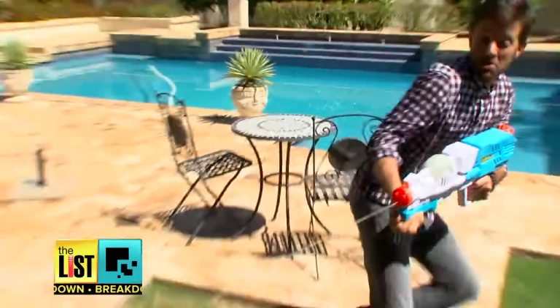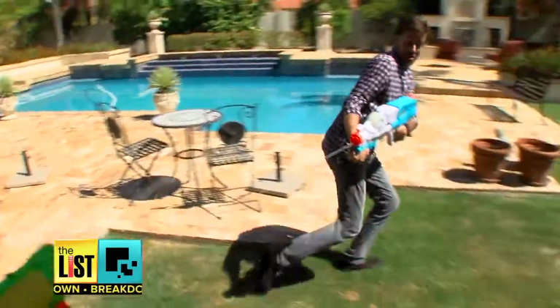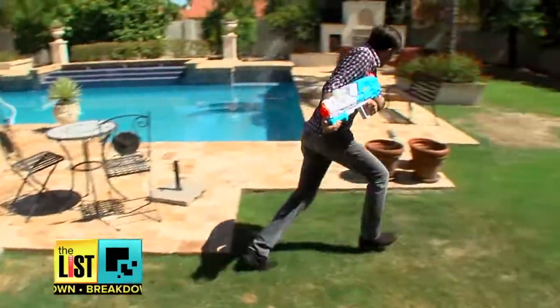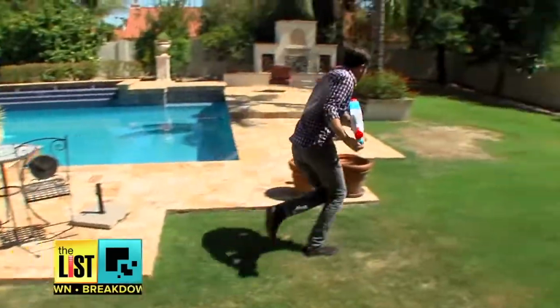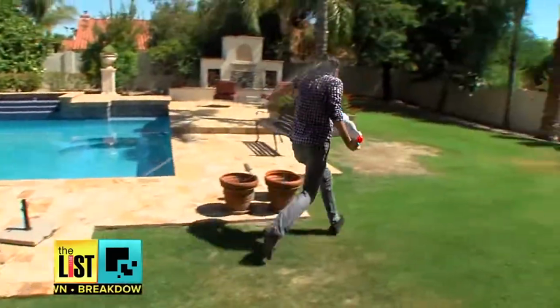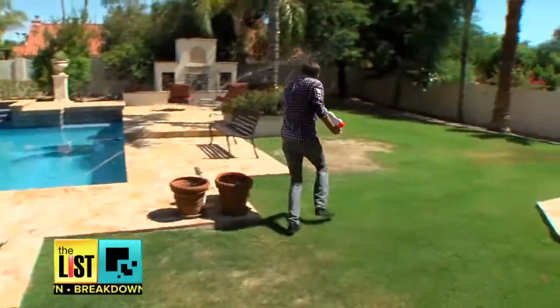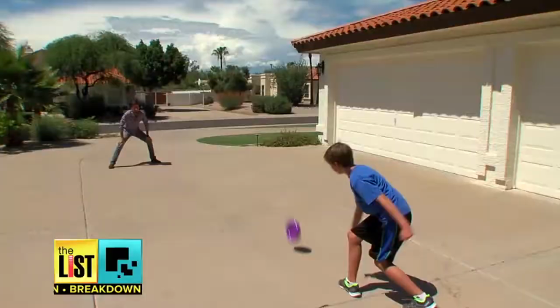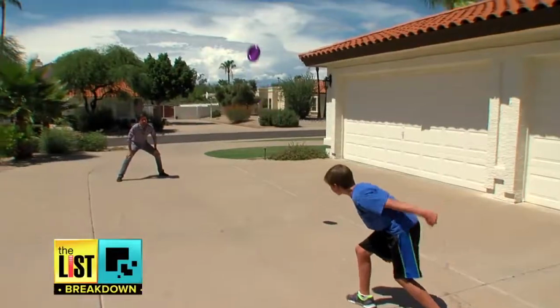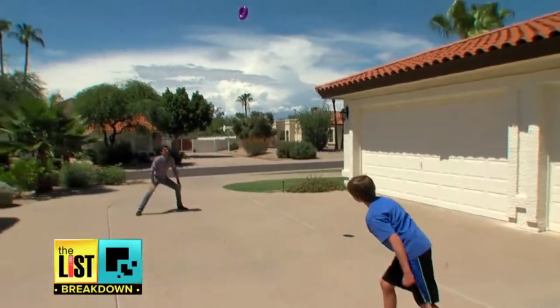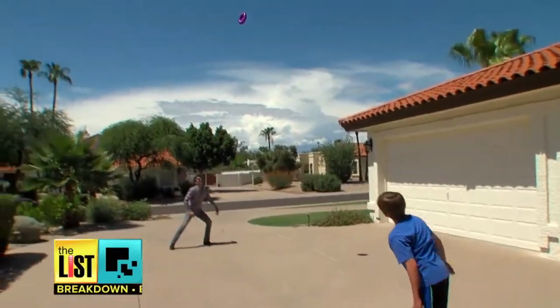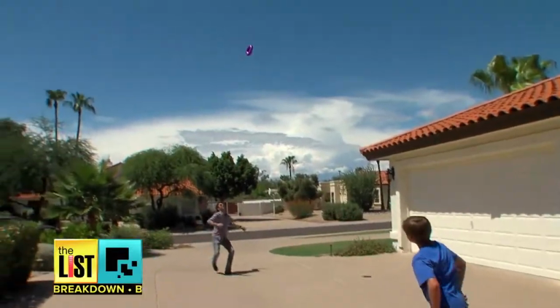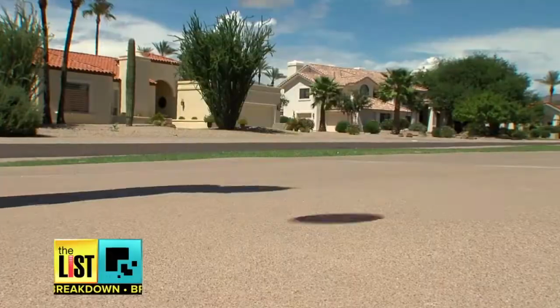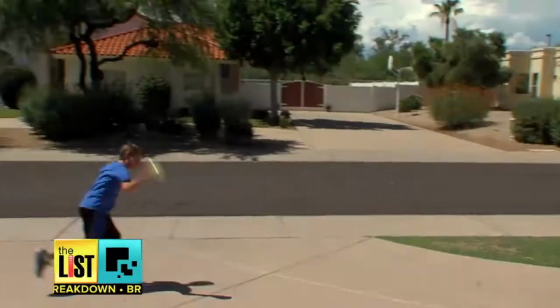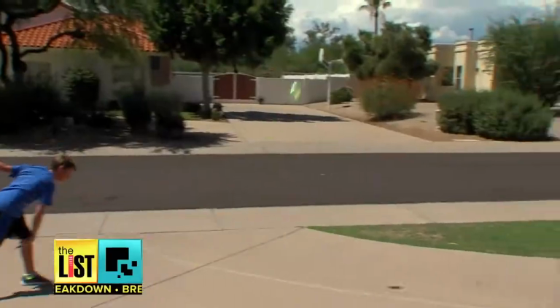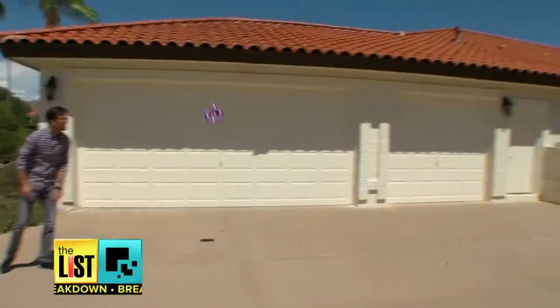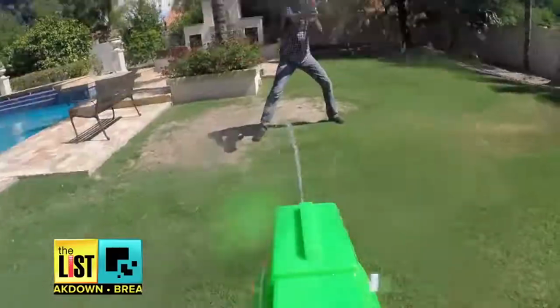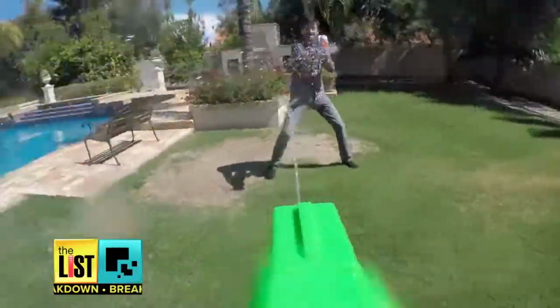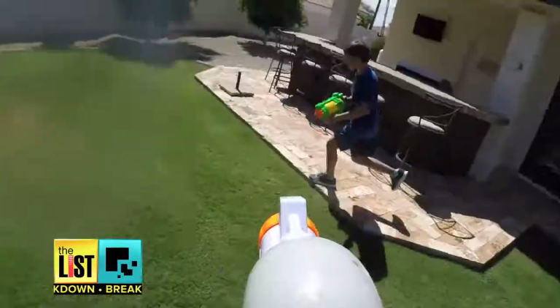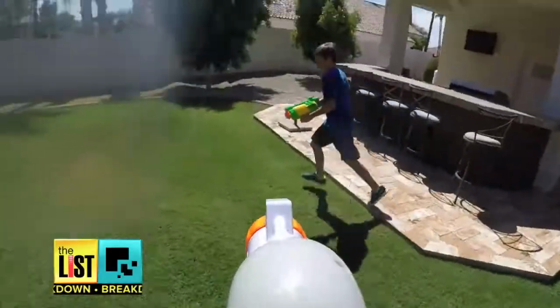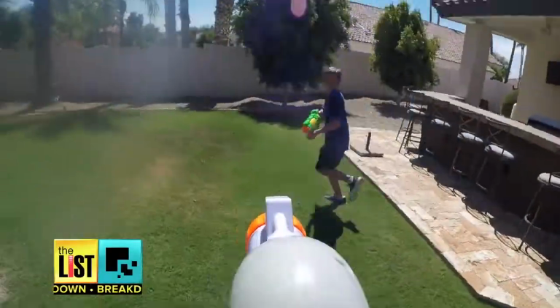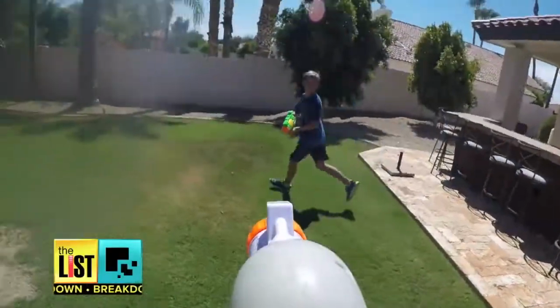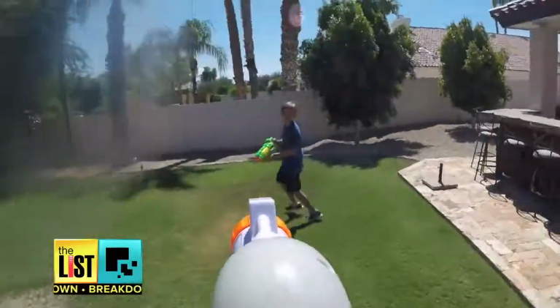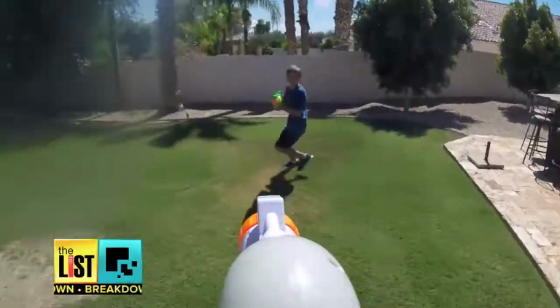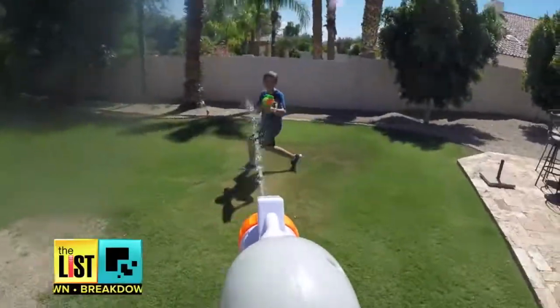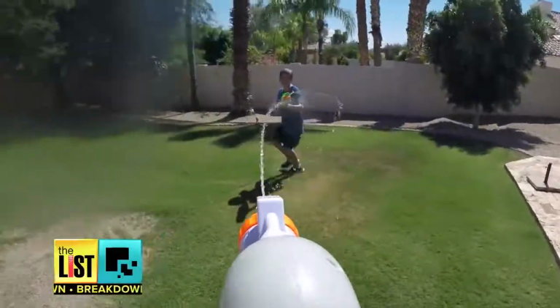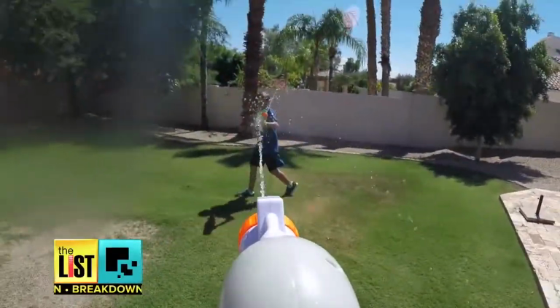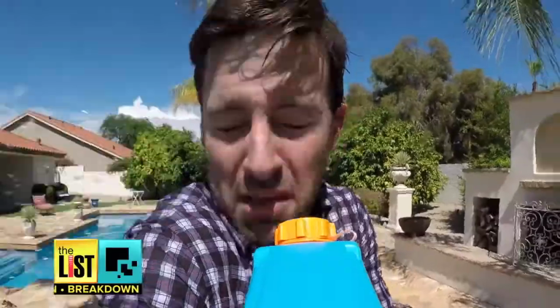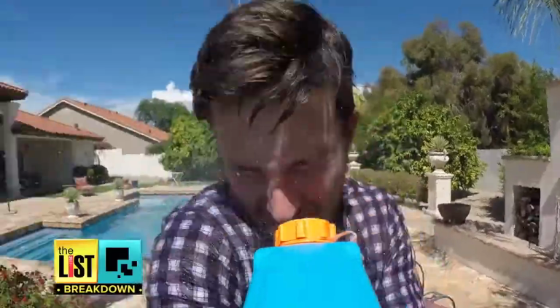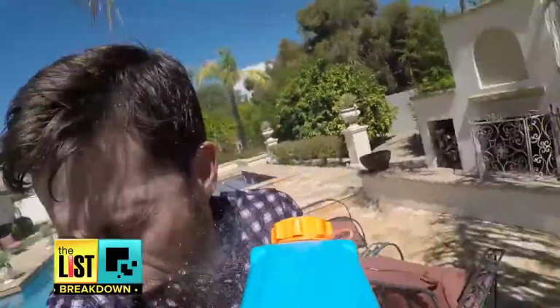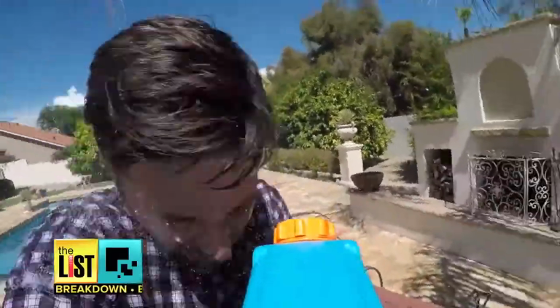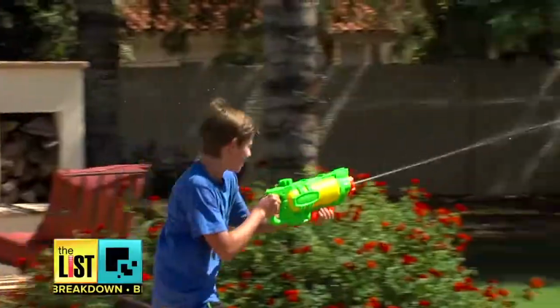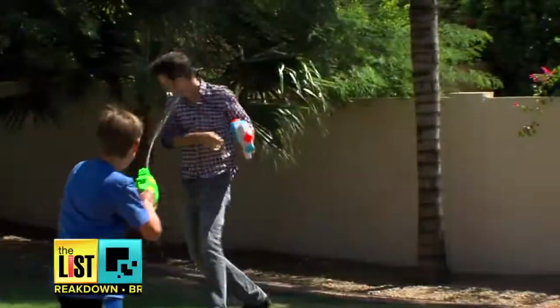Taking summer fun to new heights — extreme summer toys are on the breakdown.